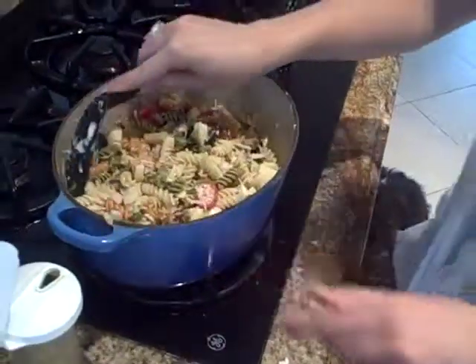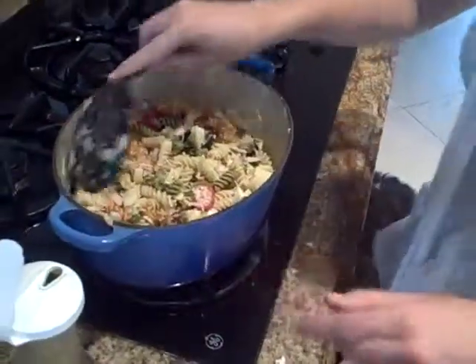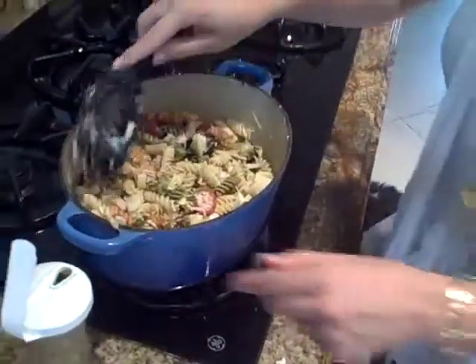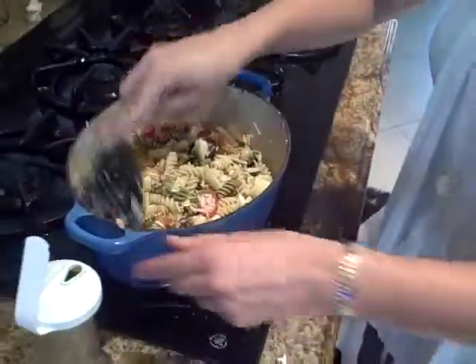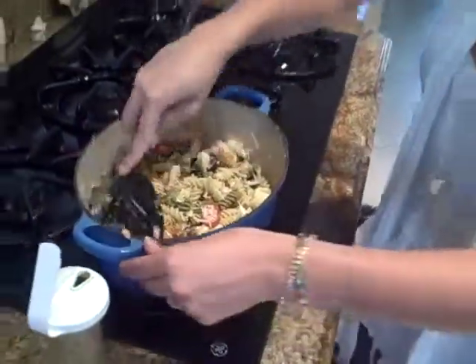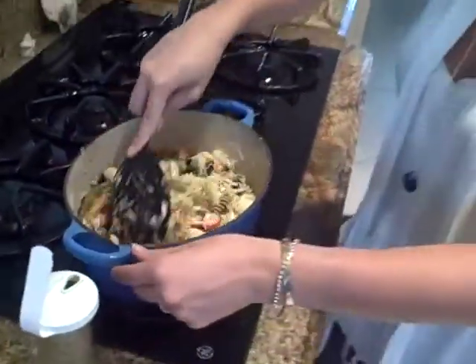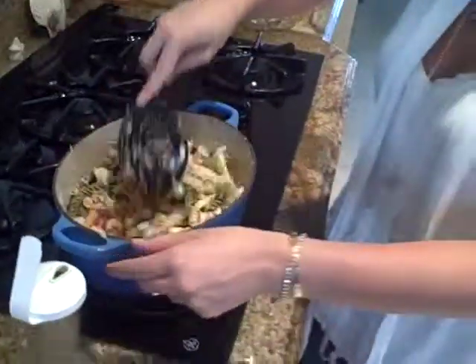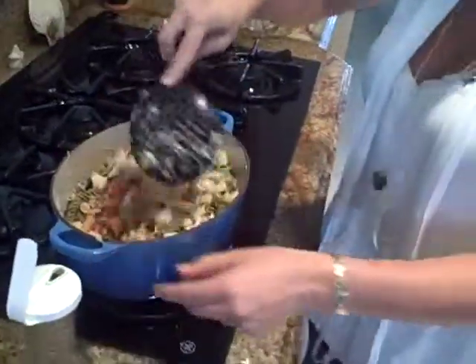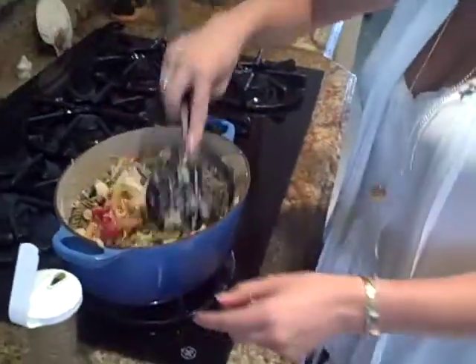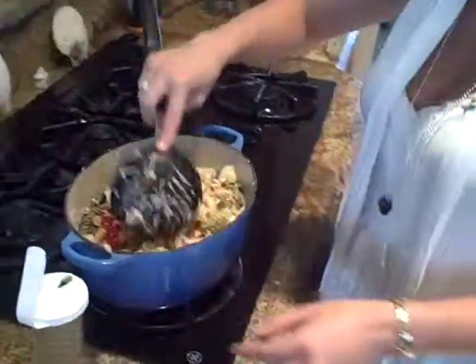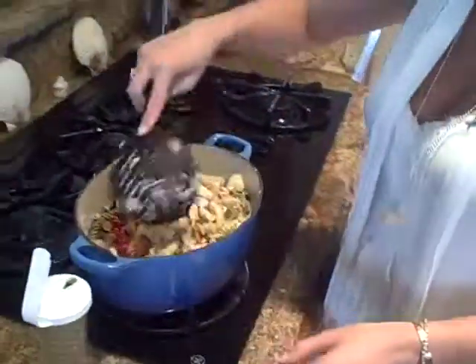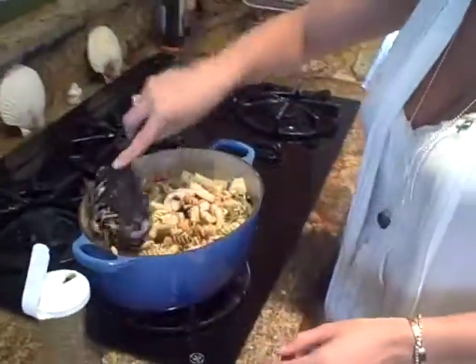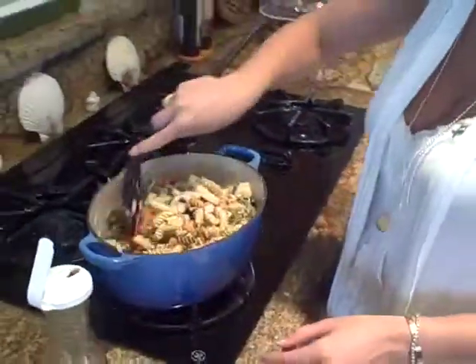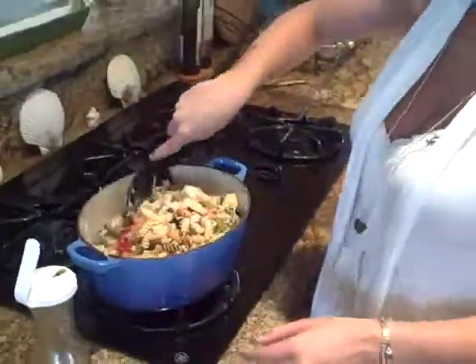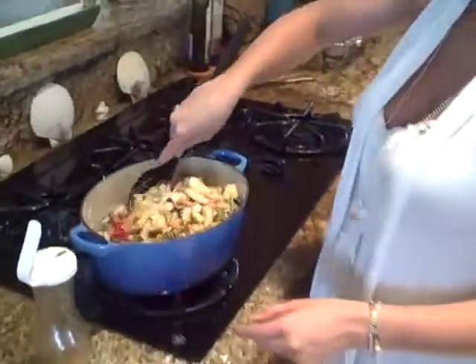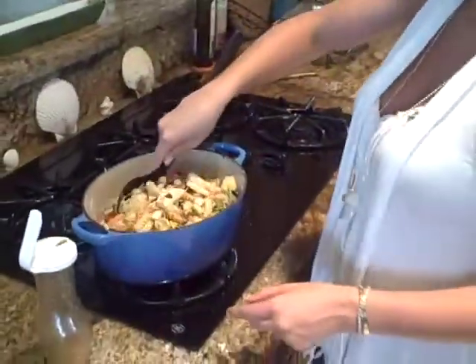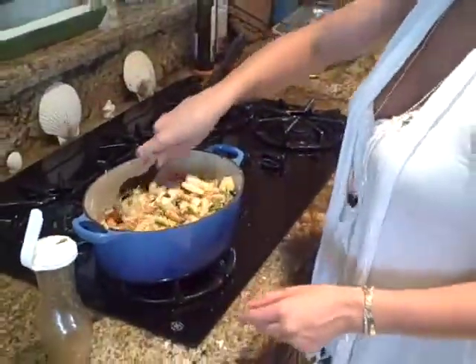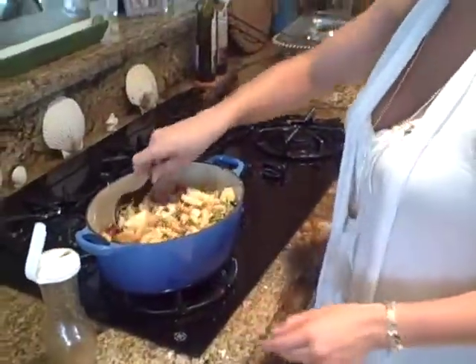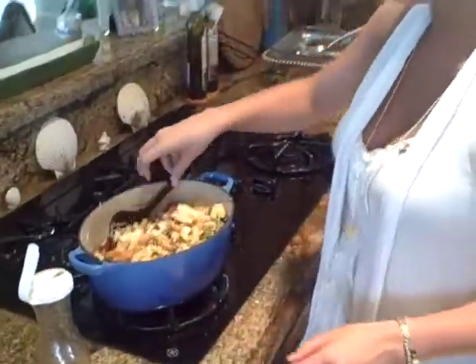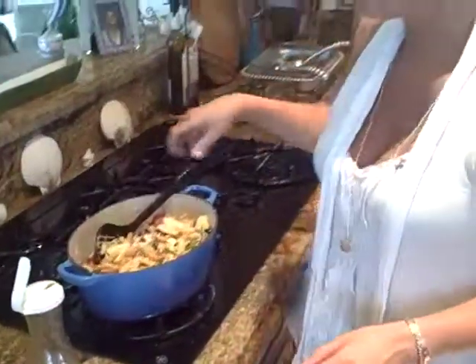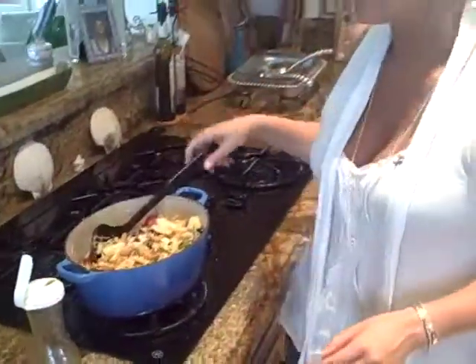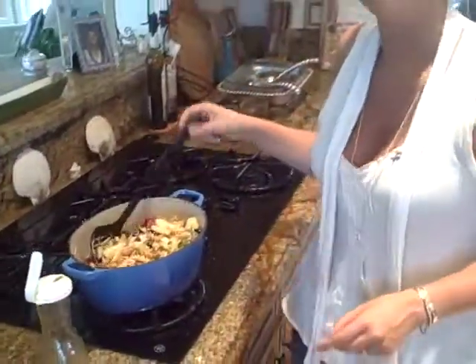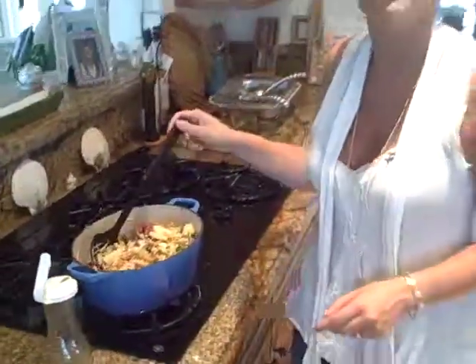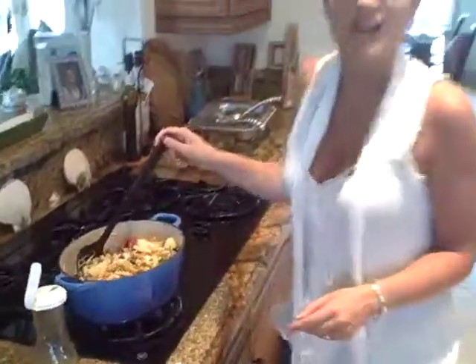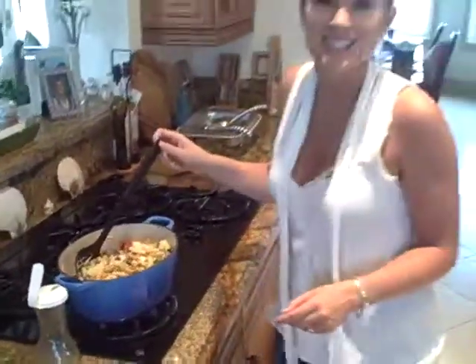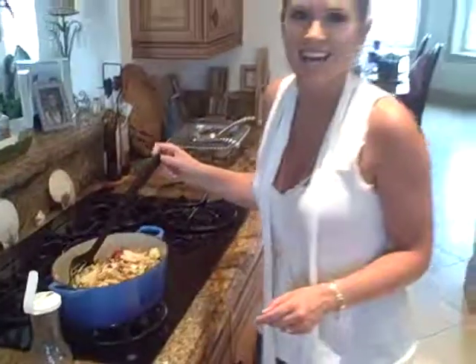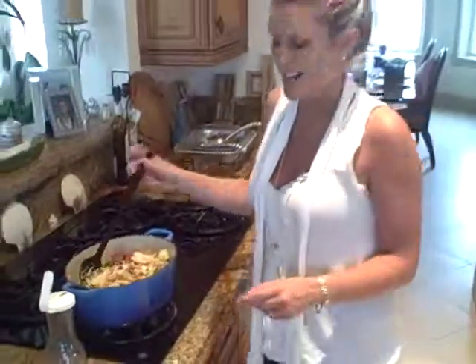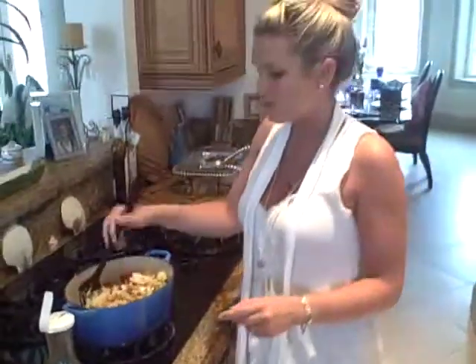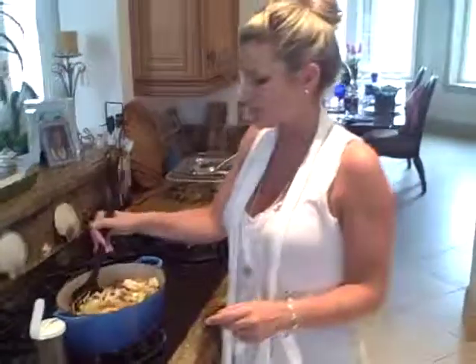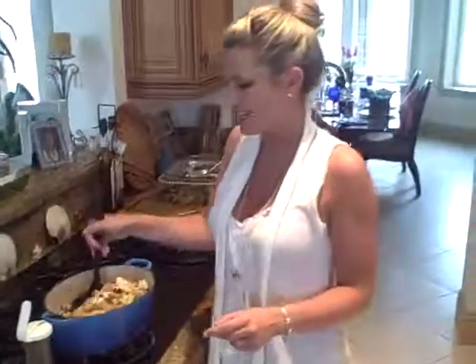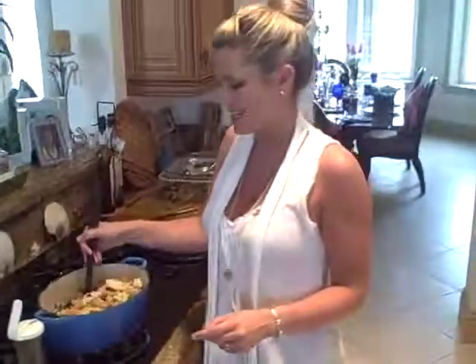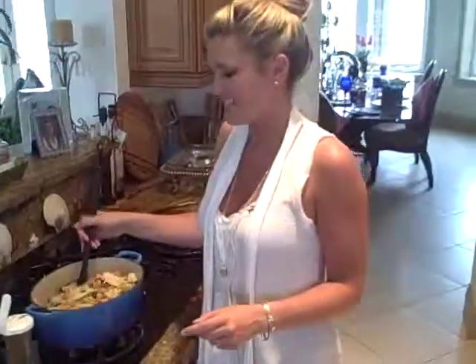Maybe a little bit of salt and pepper to serve. And there you go — Omi's pasta salad. I hope you like it!